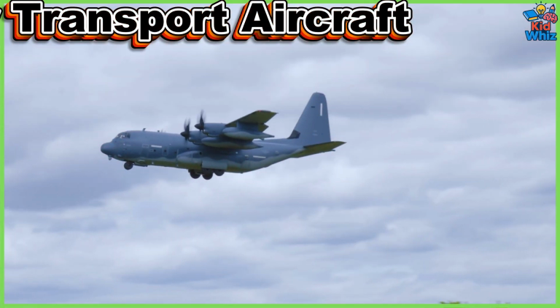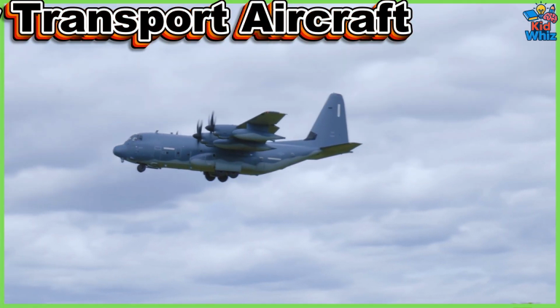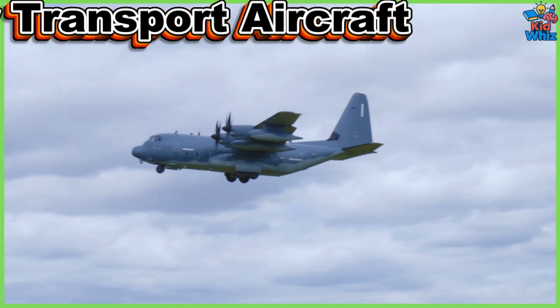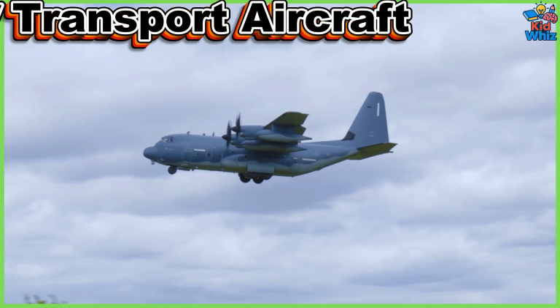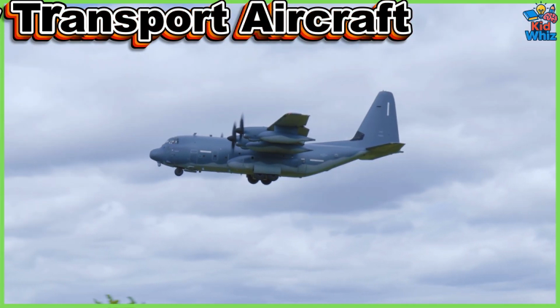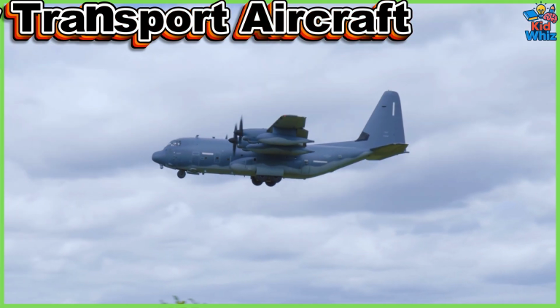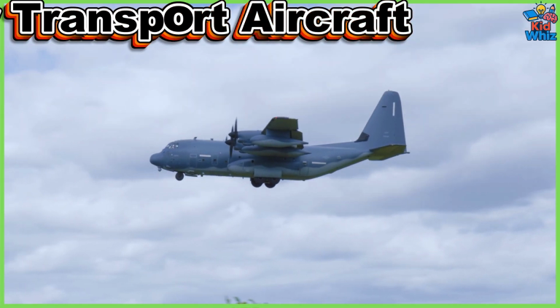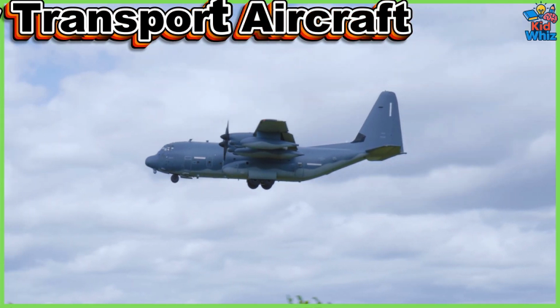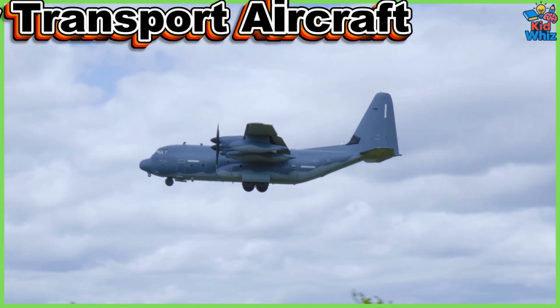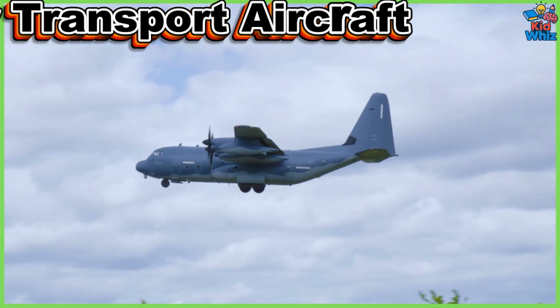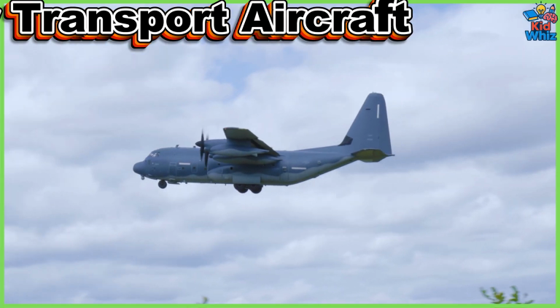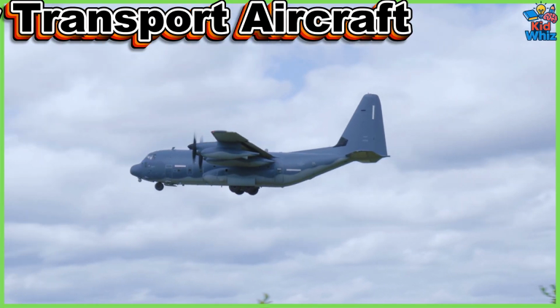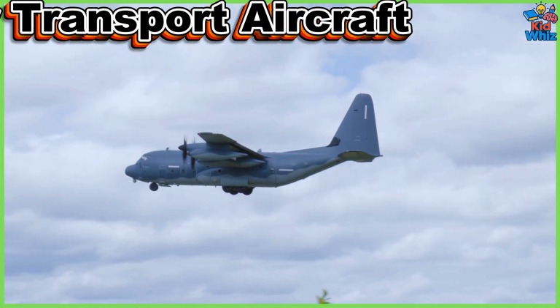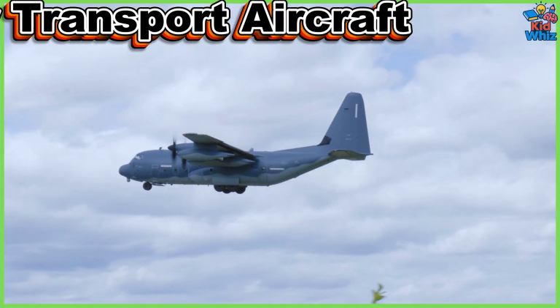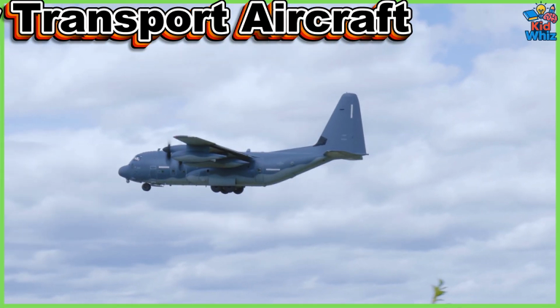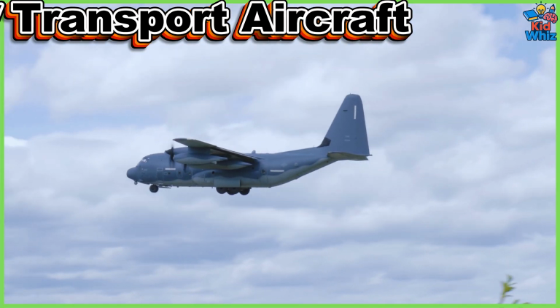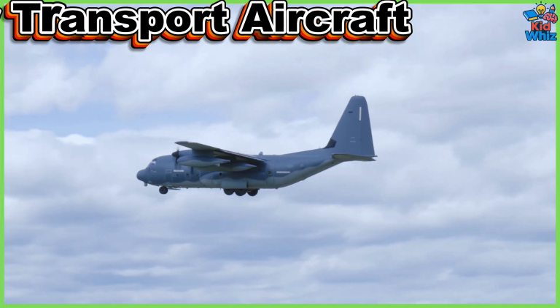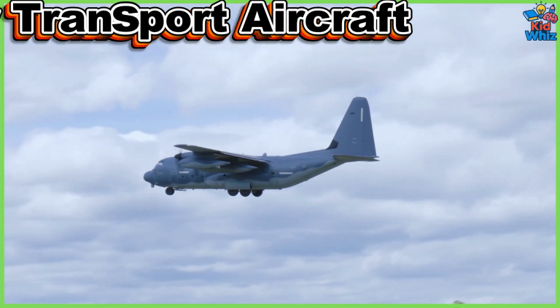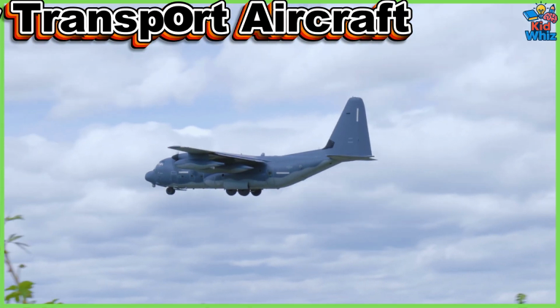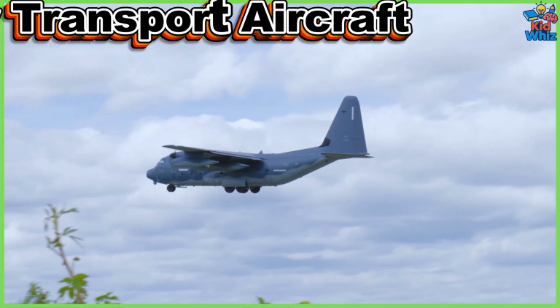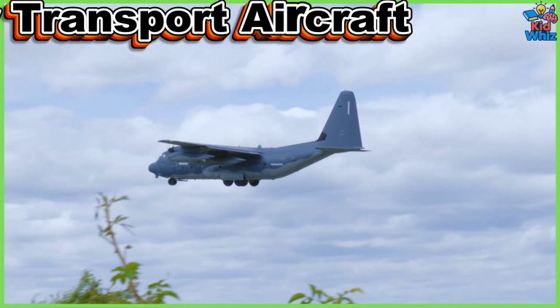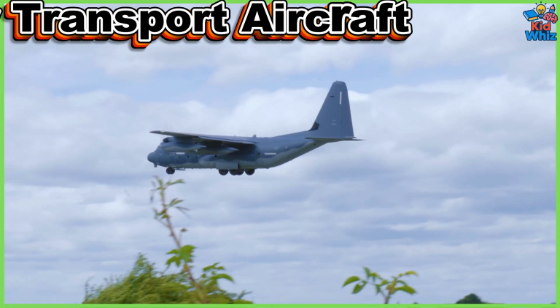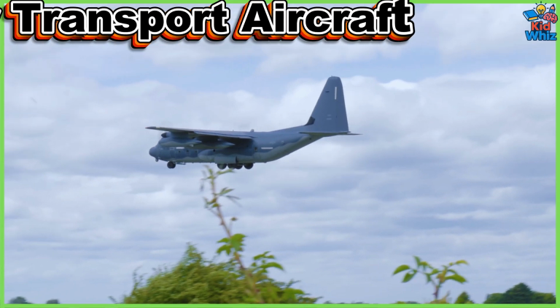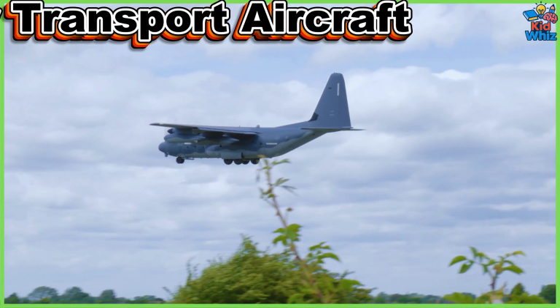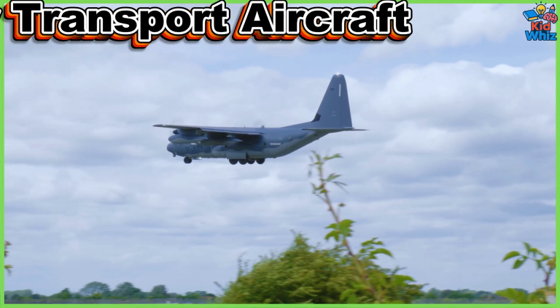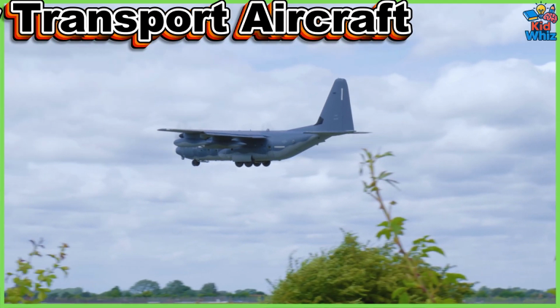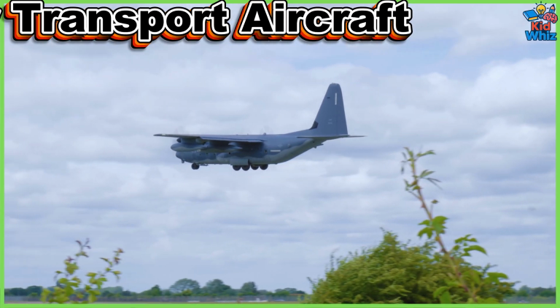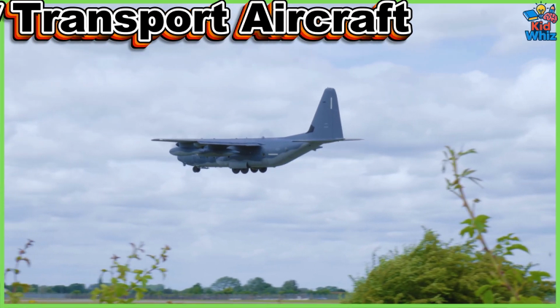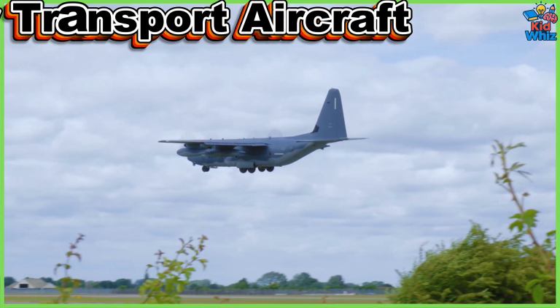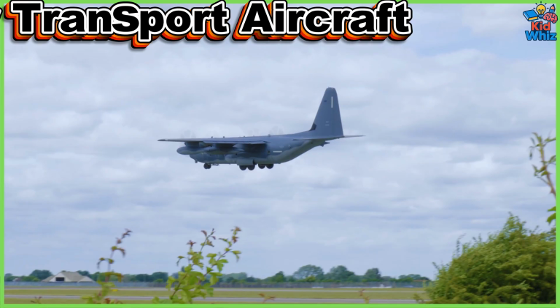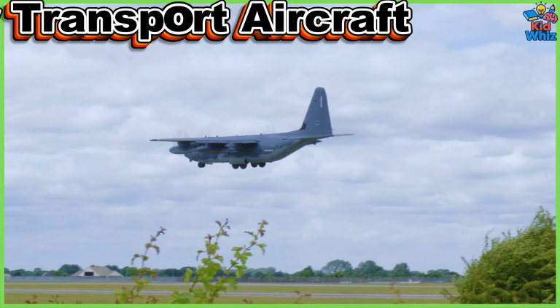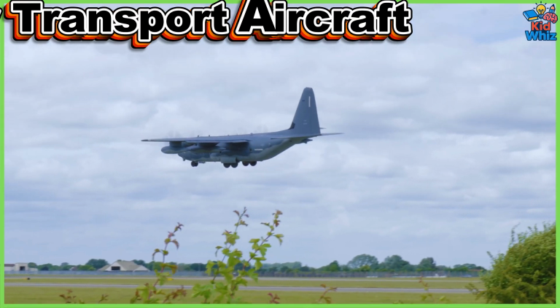This is a military transport aircraft. It delivers soldiers, weapons, and vehicles to battlefields during missions worldwide.